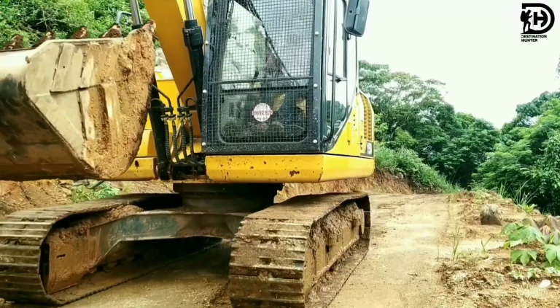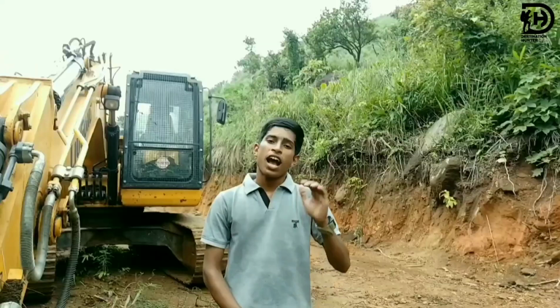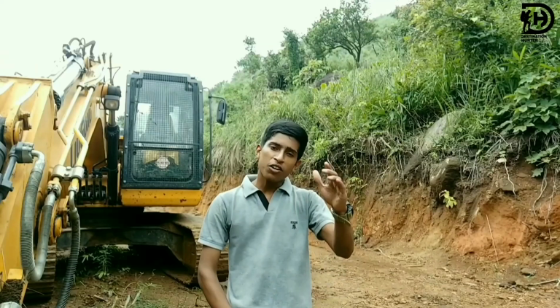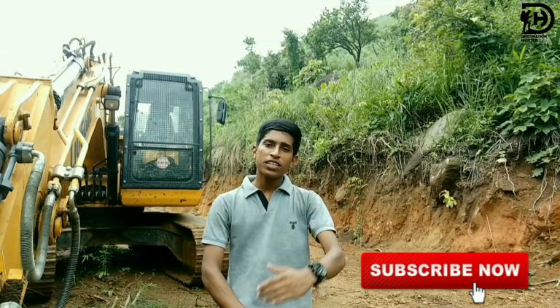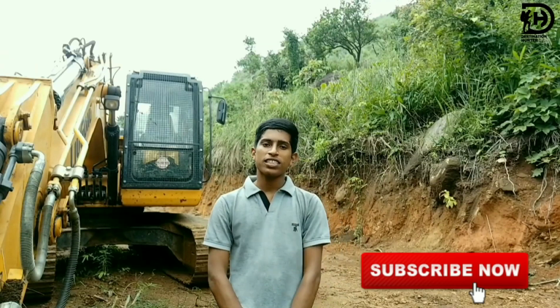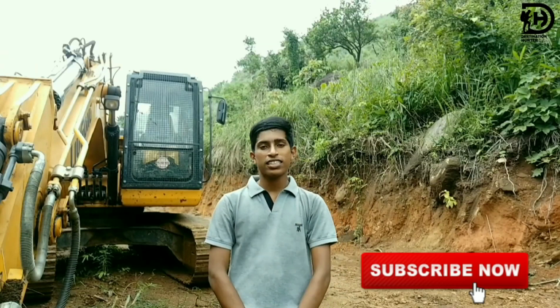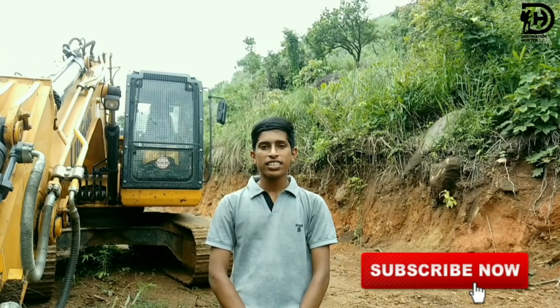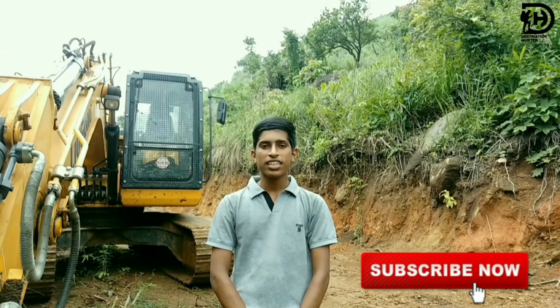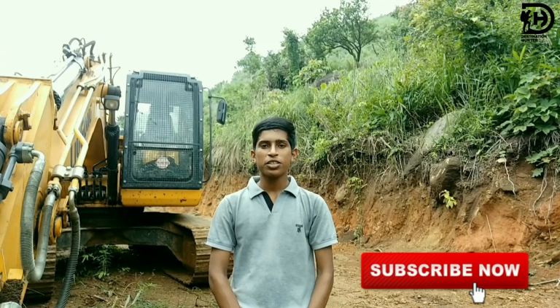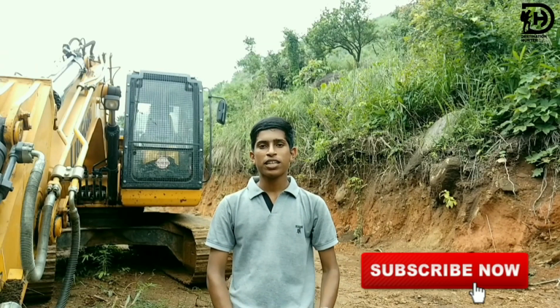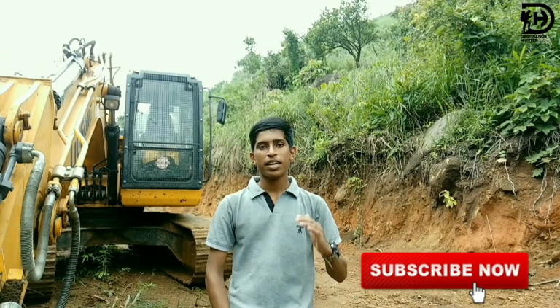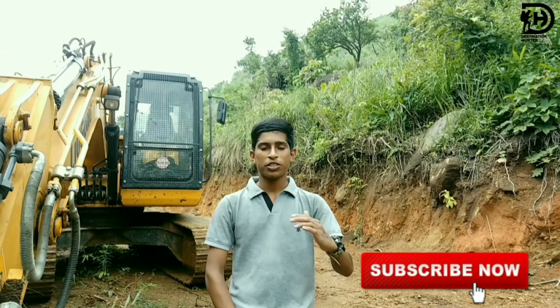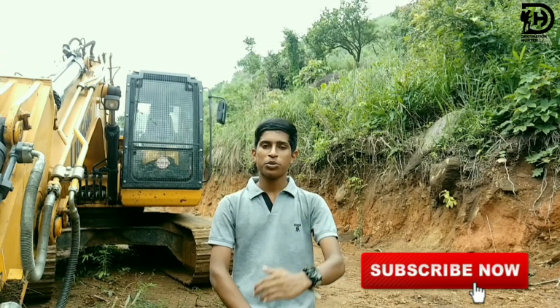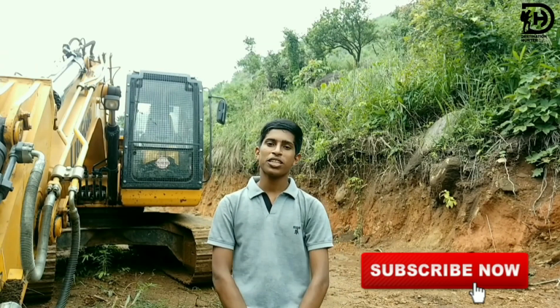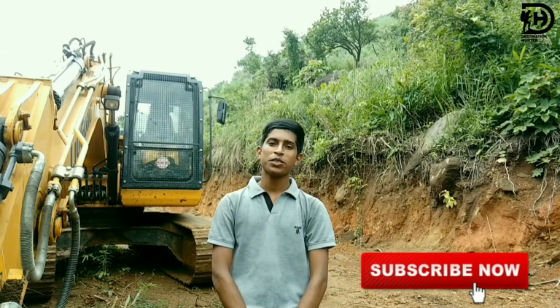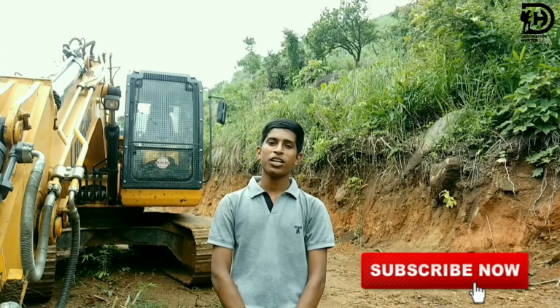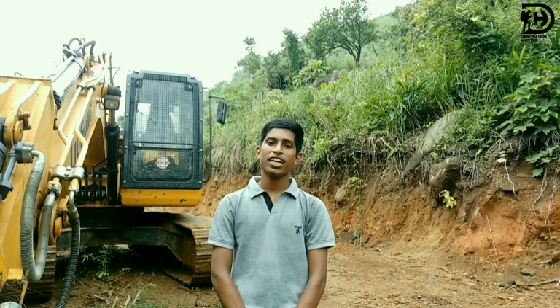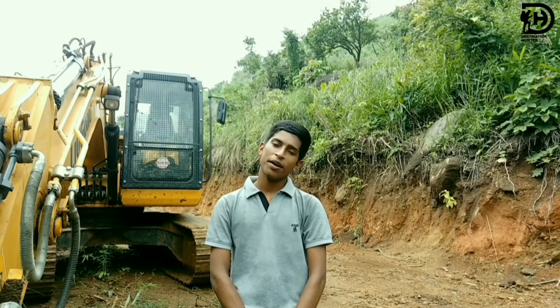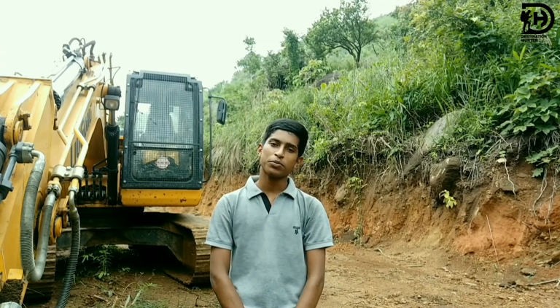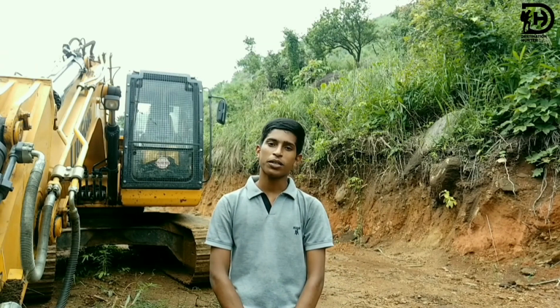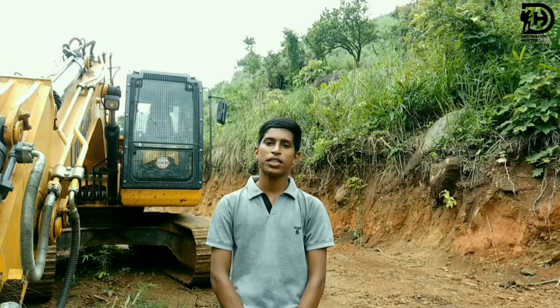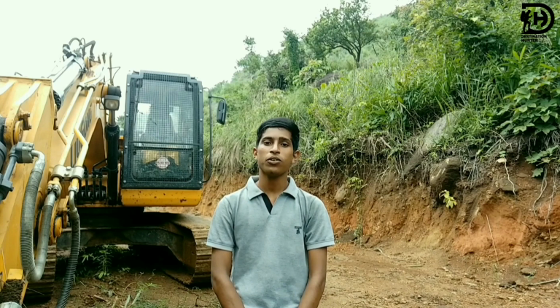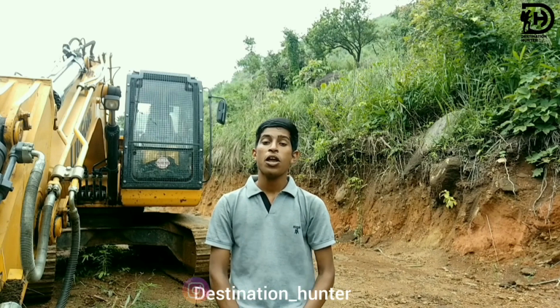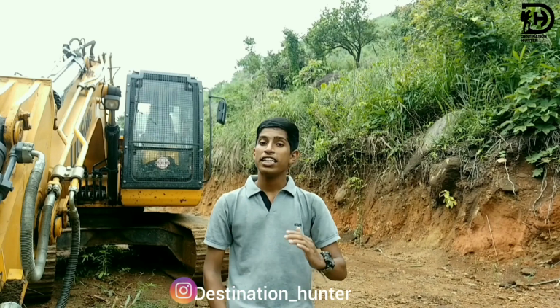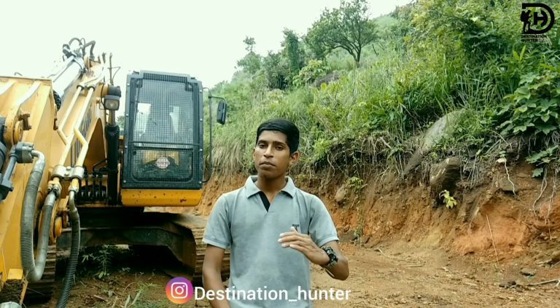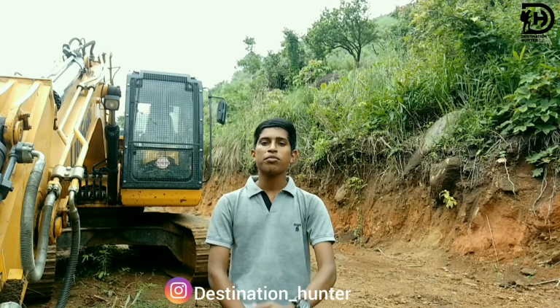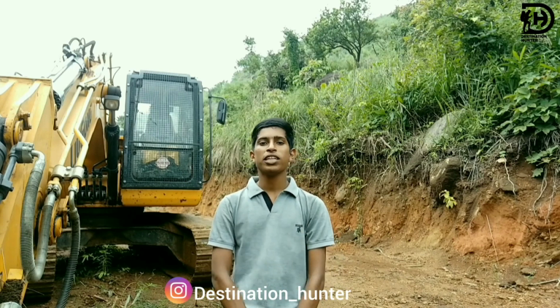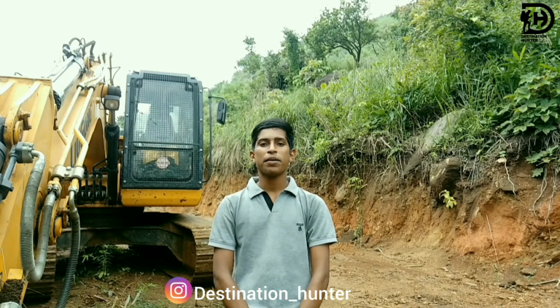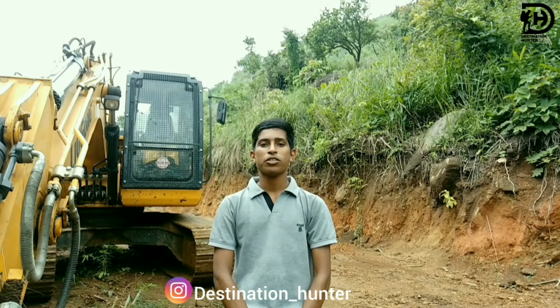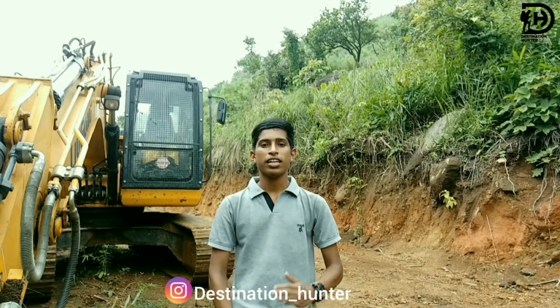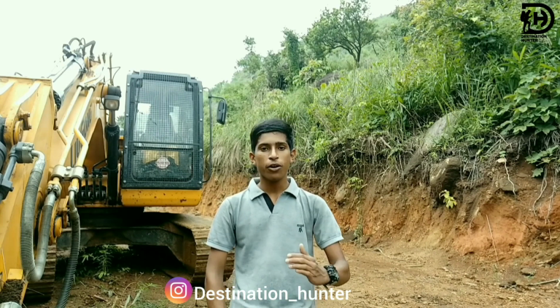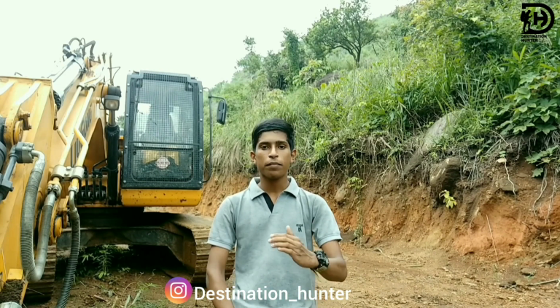Hello friends, this is the channel of Destination Hunter. I'm going to show you a great episode of Avram Sagan. Let's check out the description button.